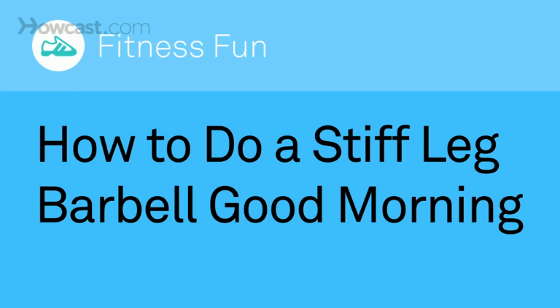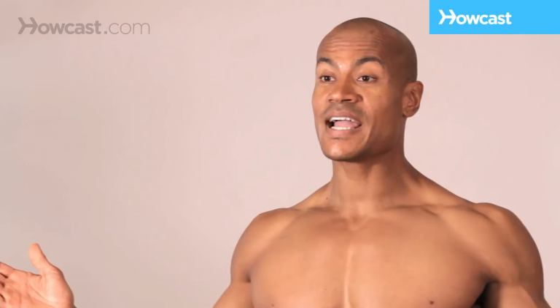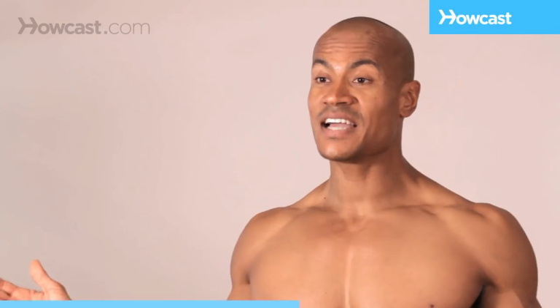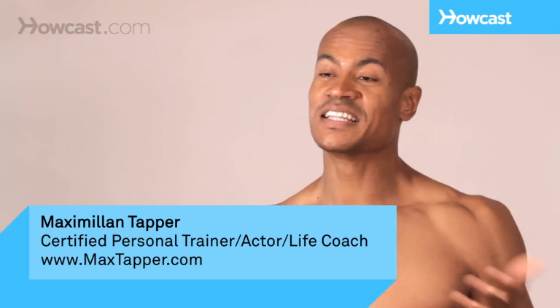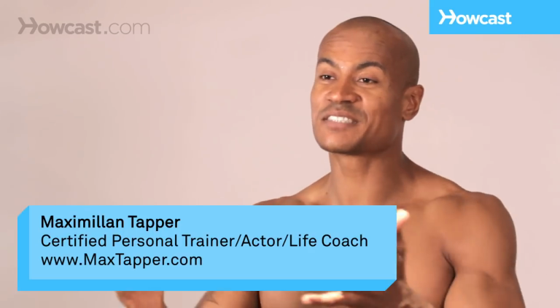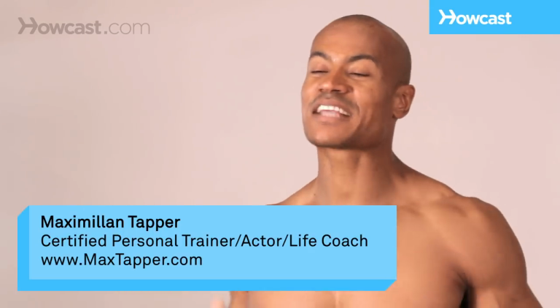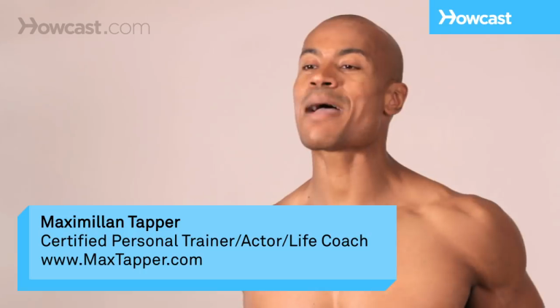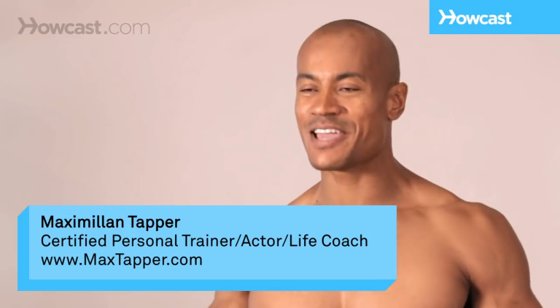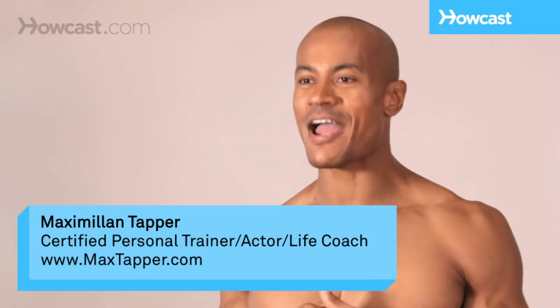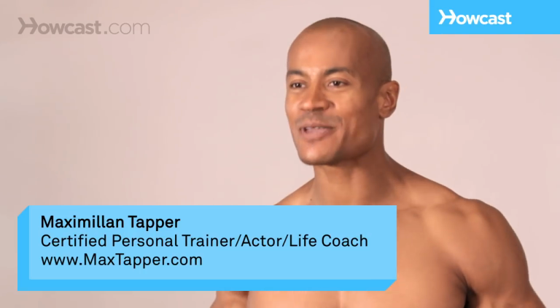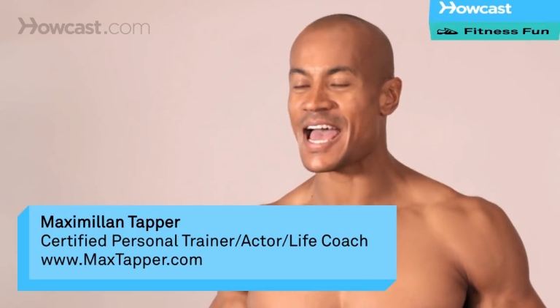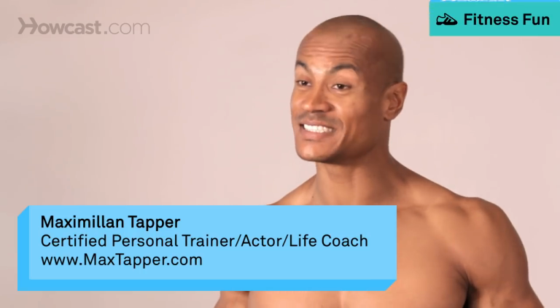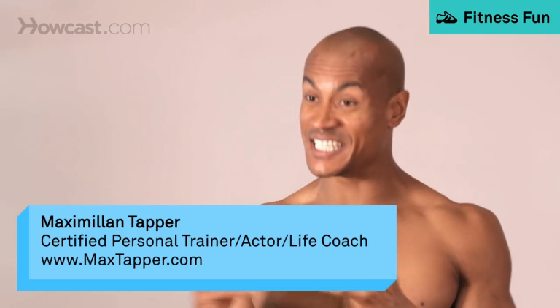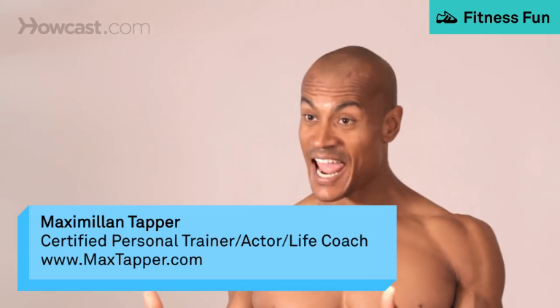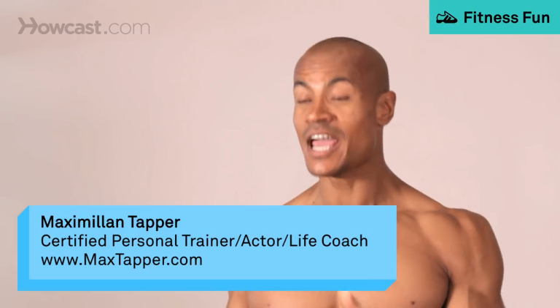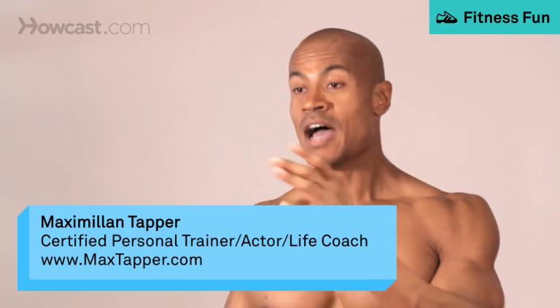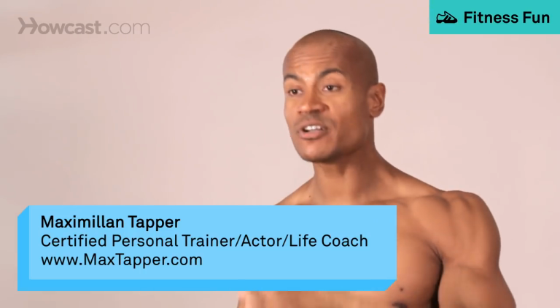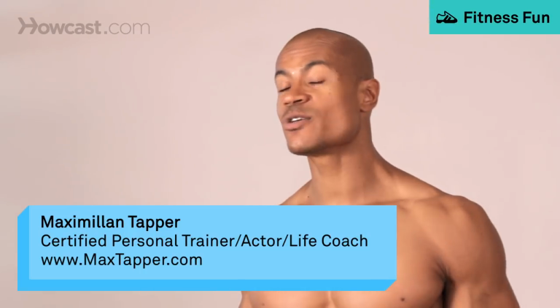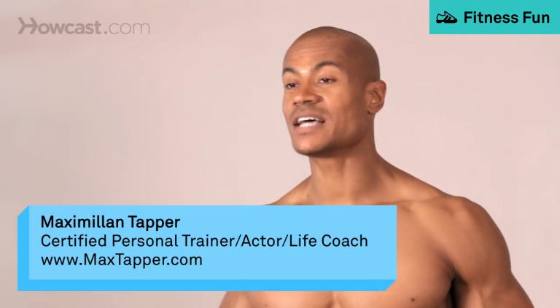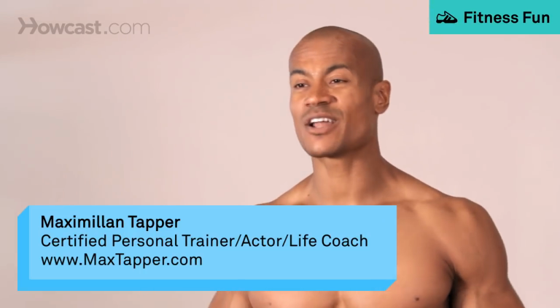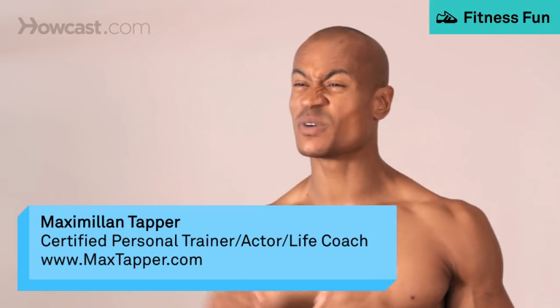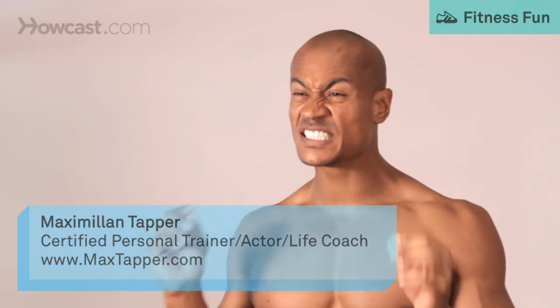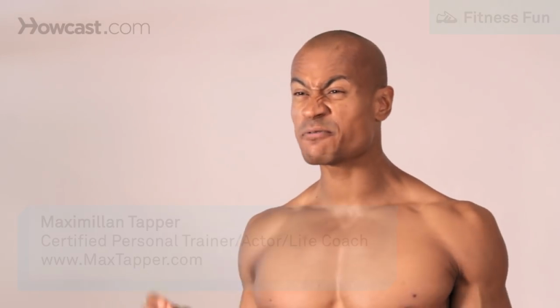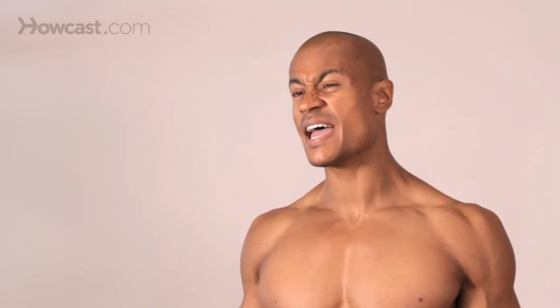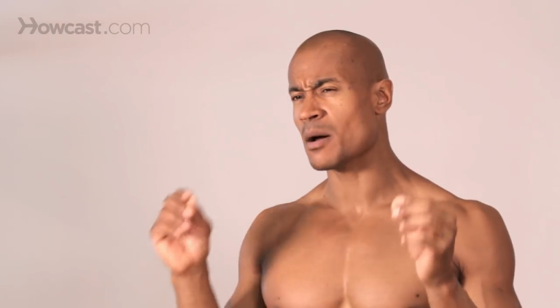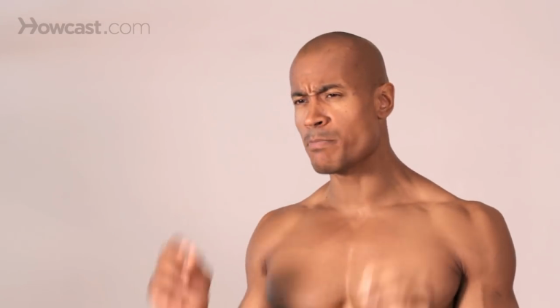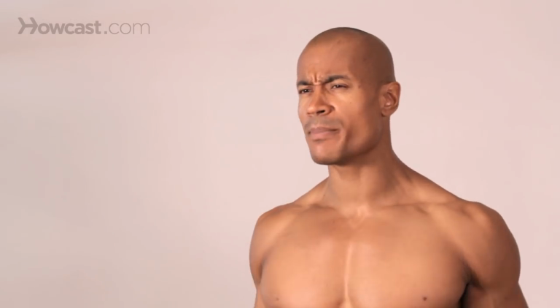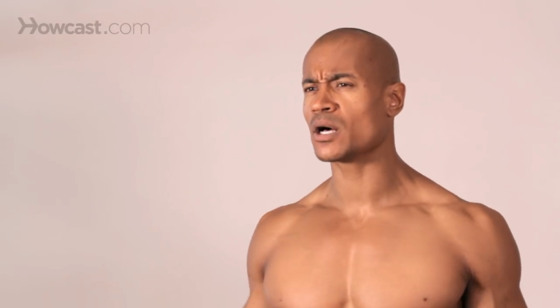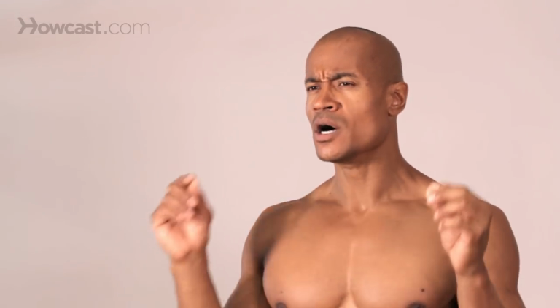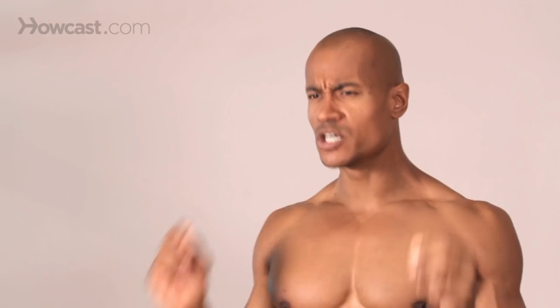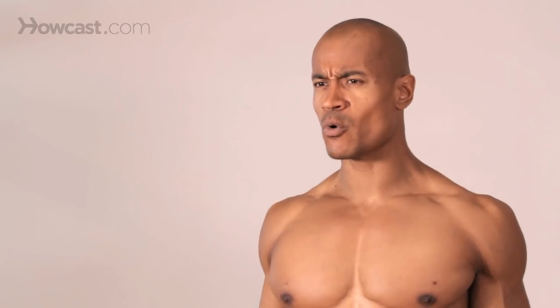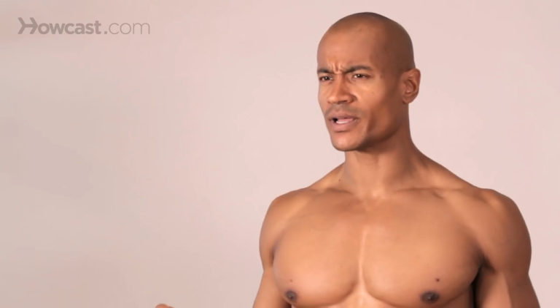Hey guys, this is Max Tapper again for Howcast, and today I'm going to show you guys how to do a stiff-legged barbell good morning.